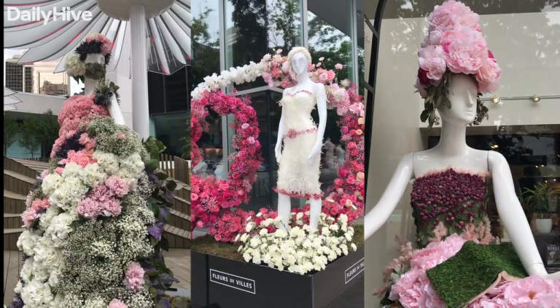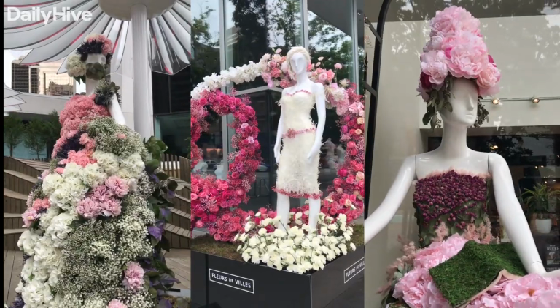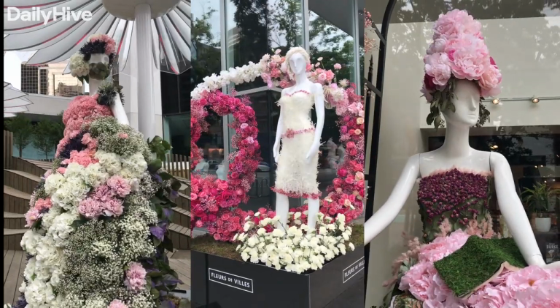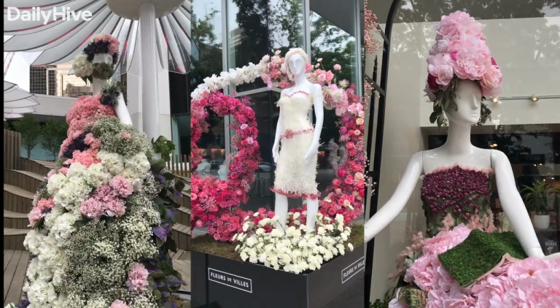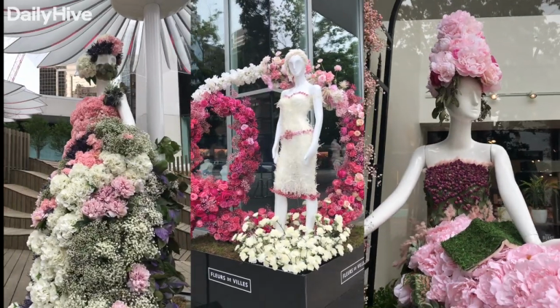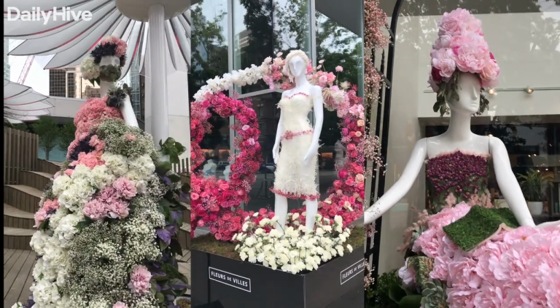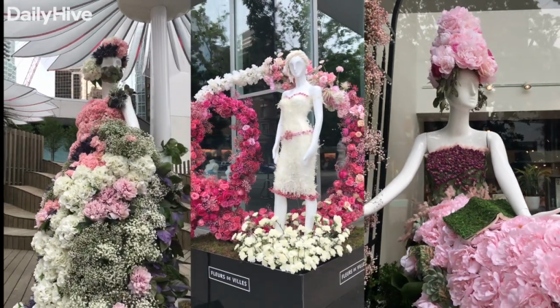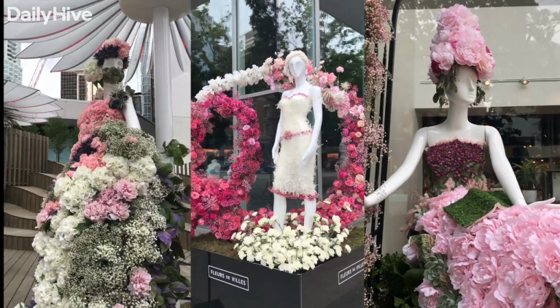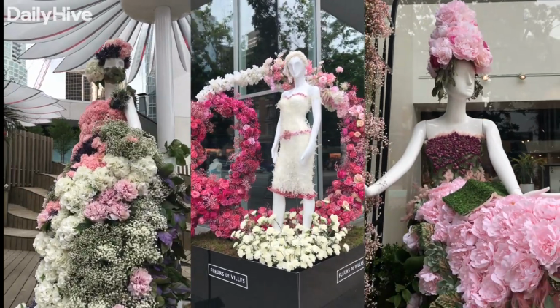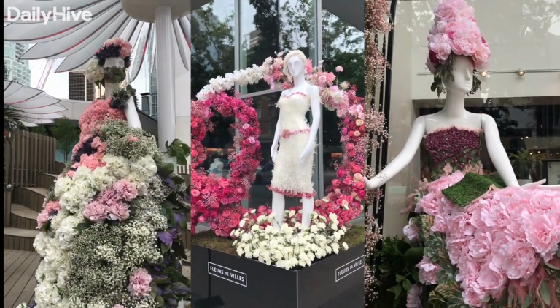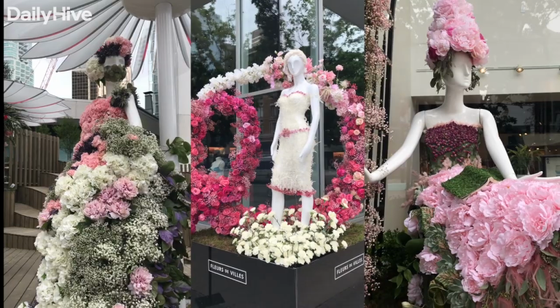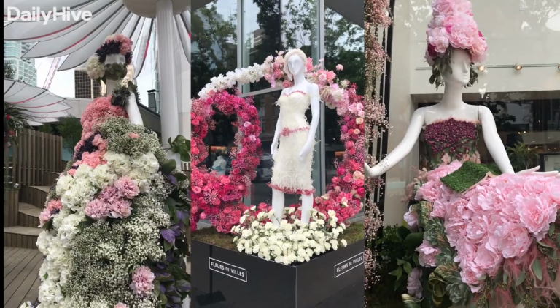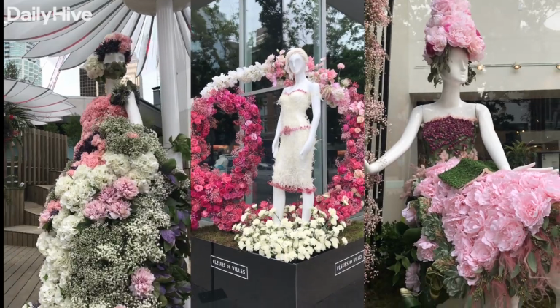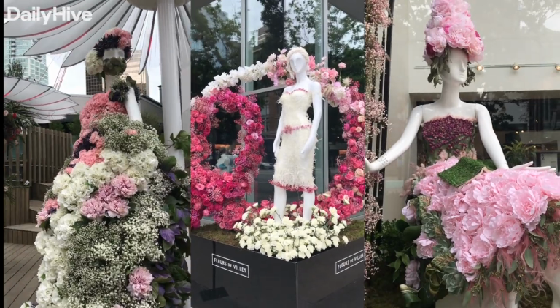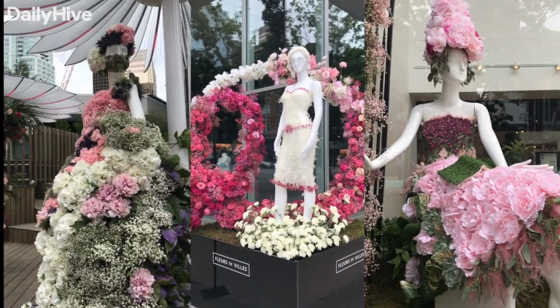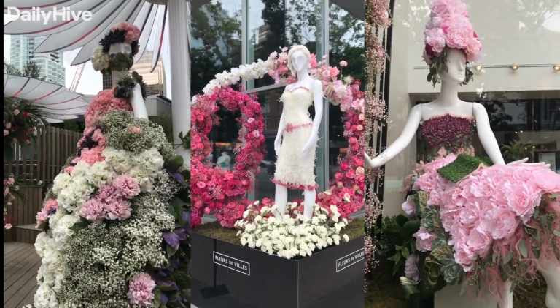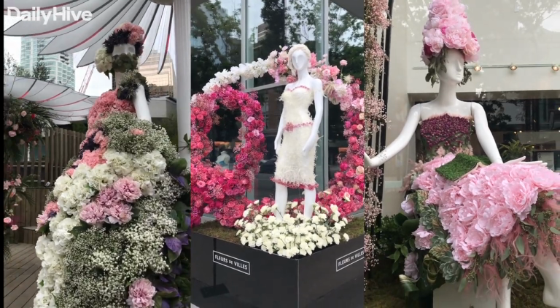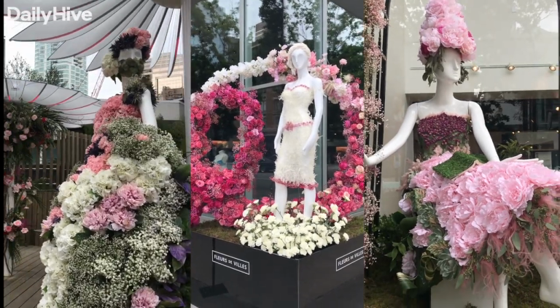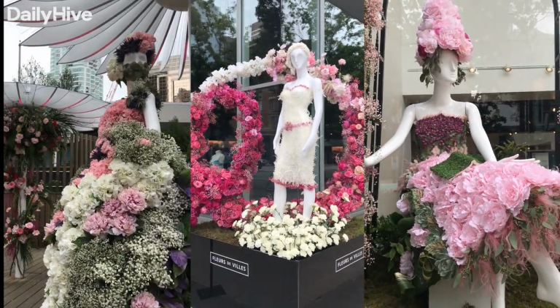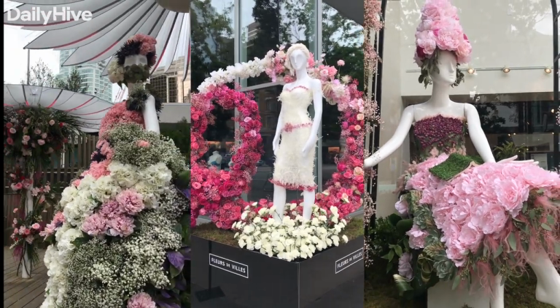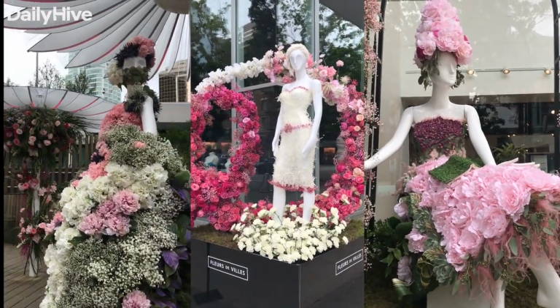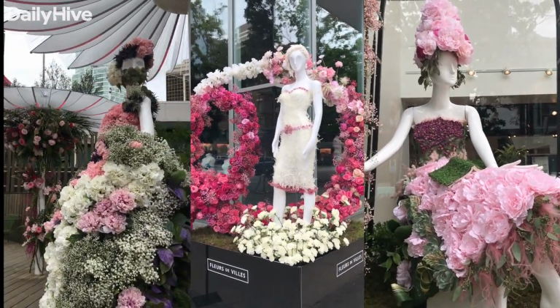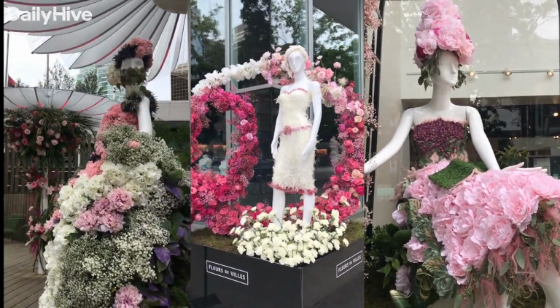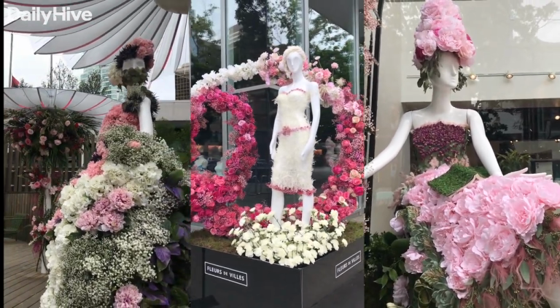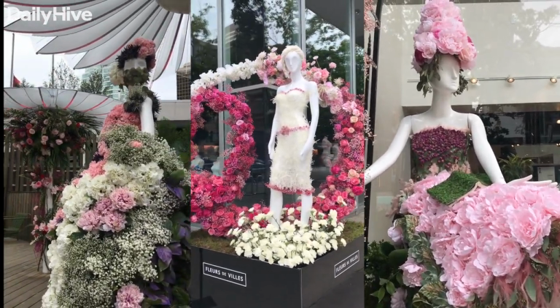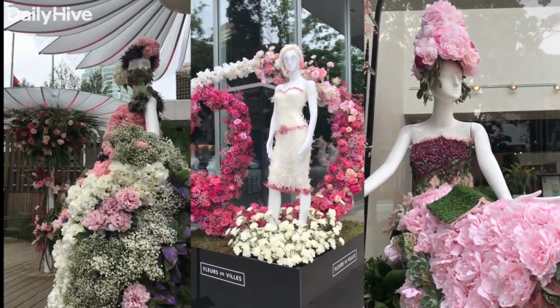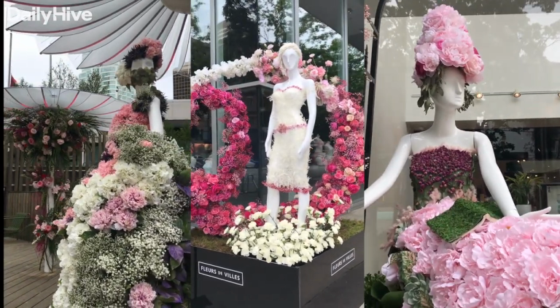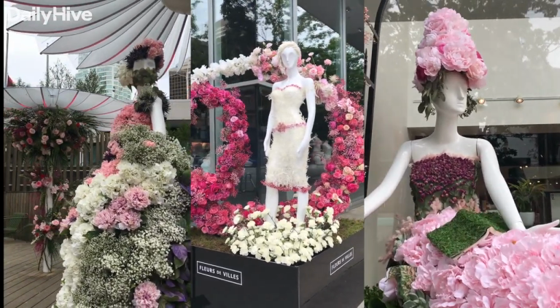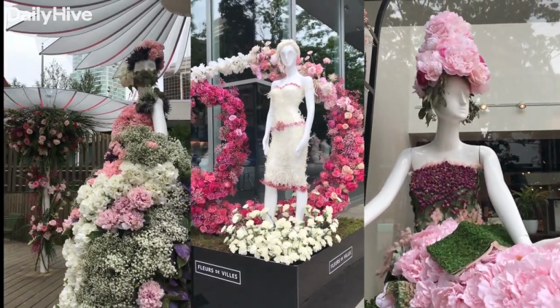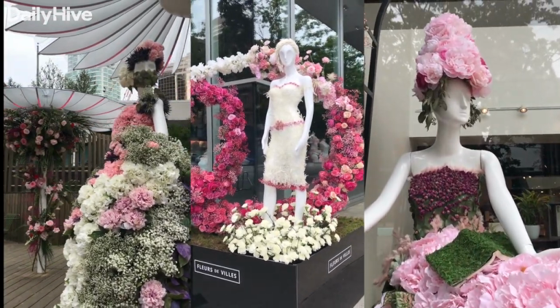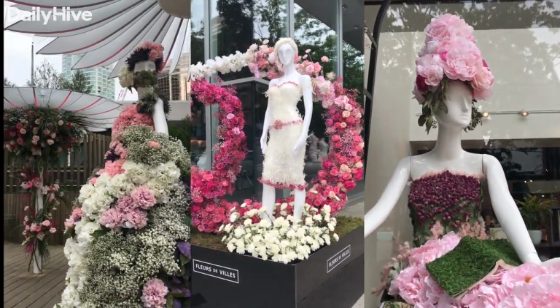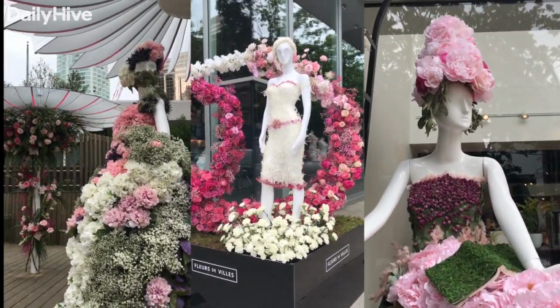Every rose-inspired mannequin and installation is unique to its city, so even if you've seen pictures on Instagram from other places, they won't look like this.